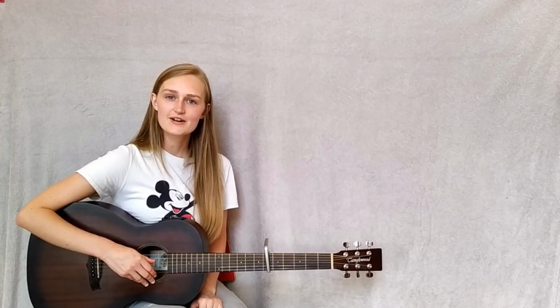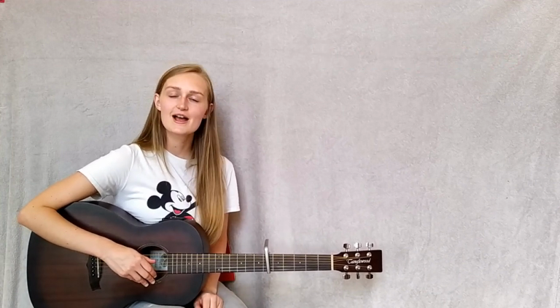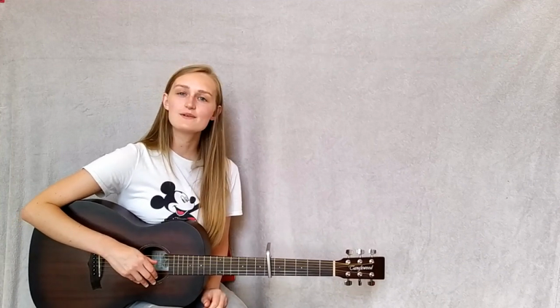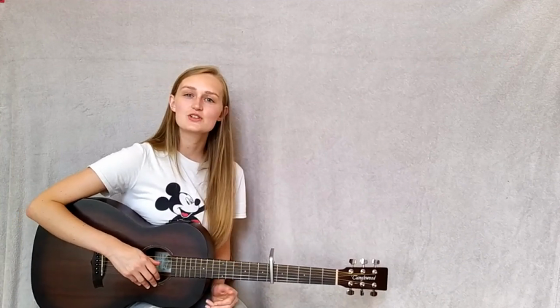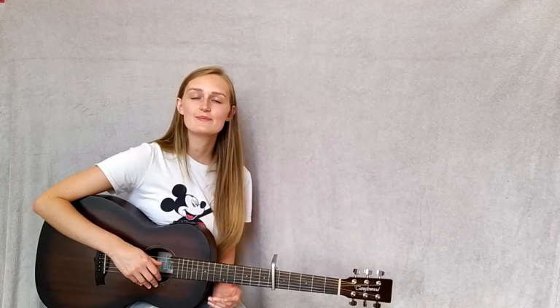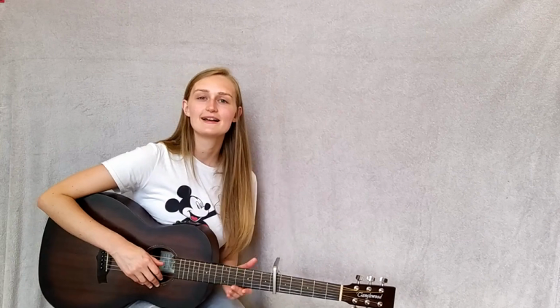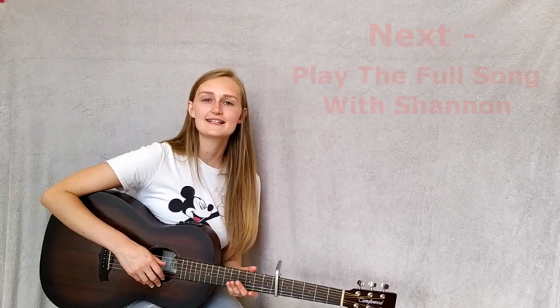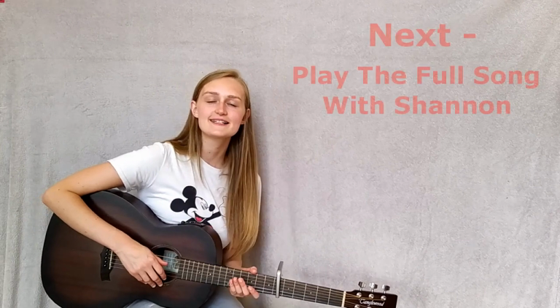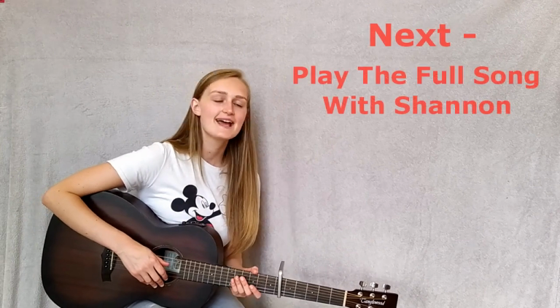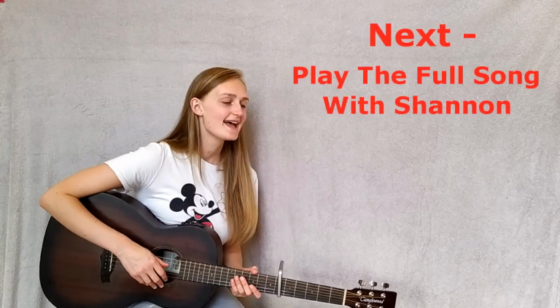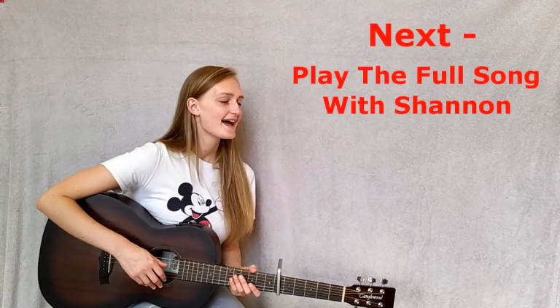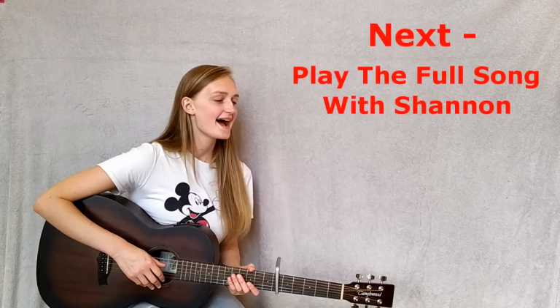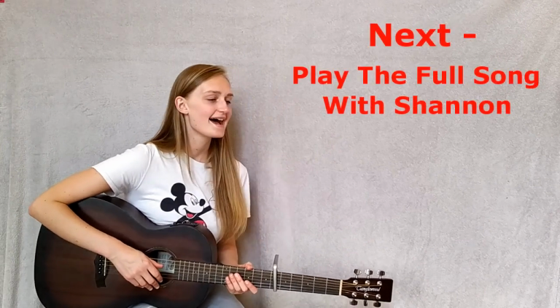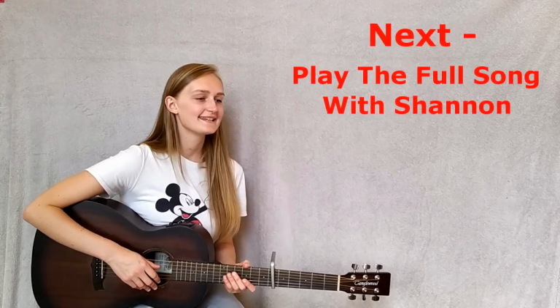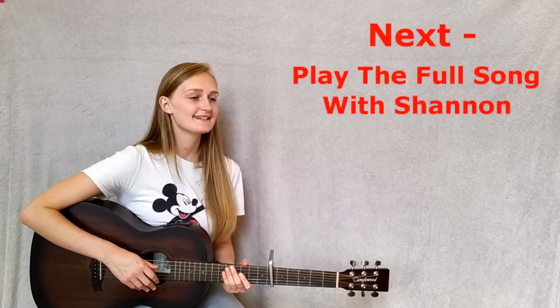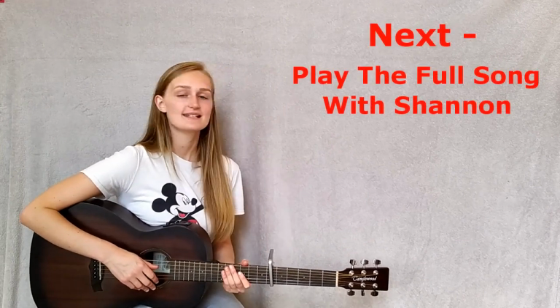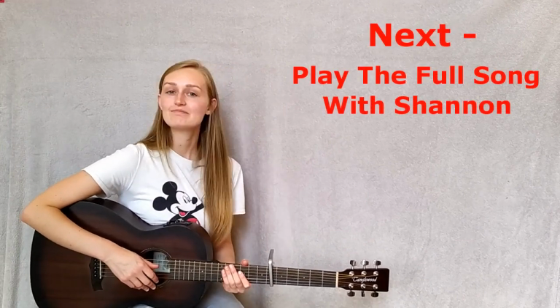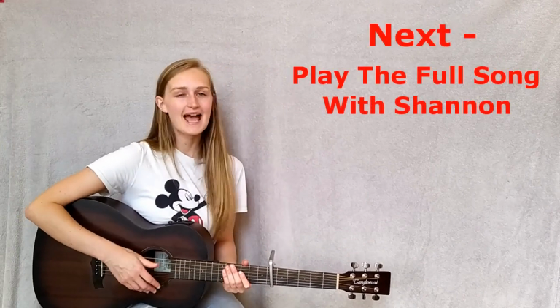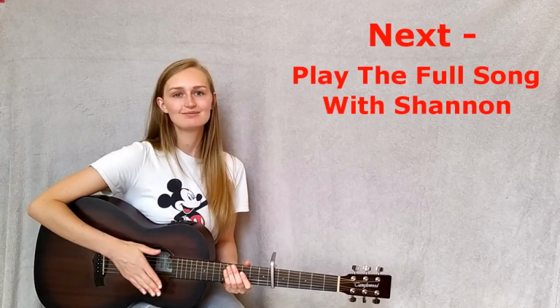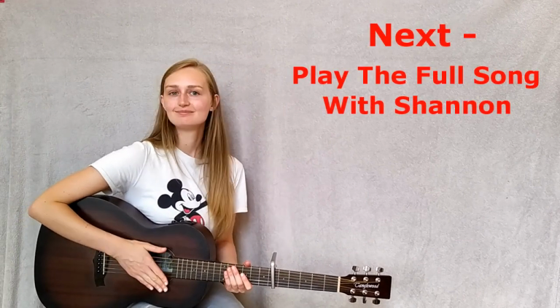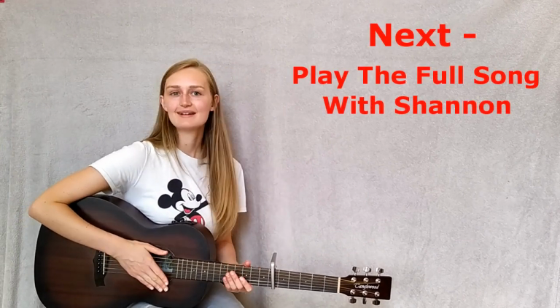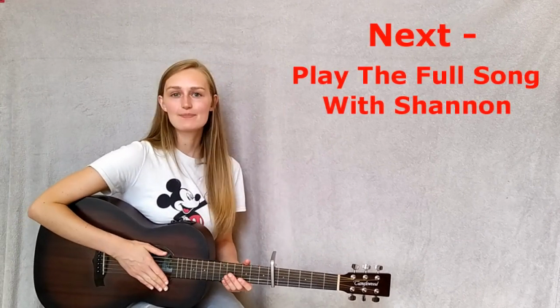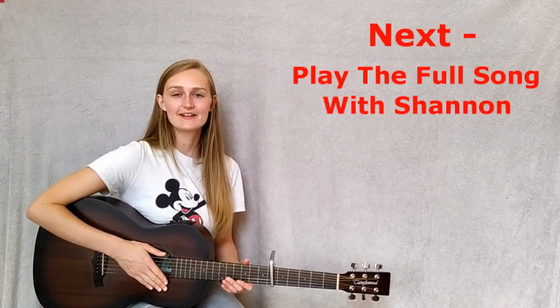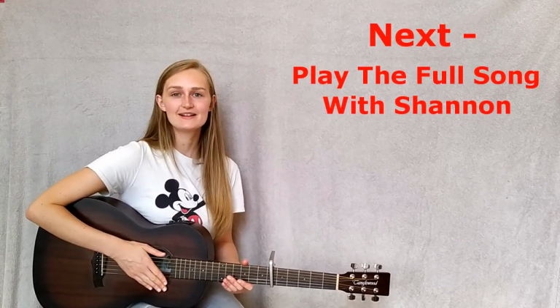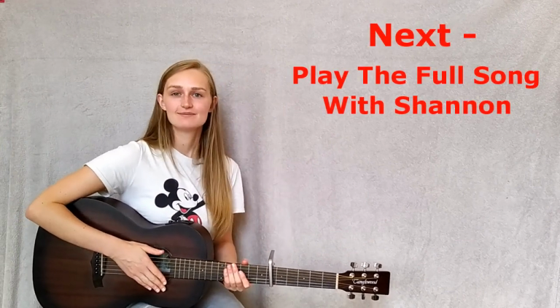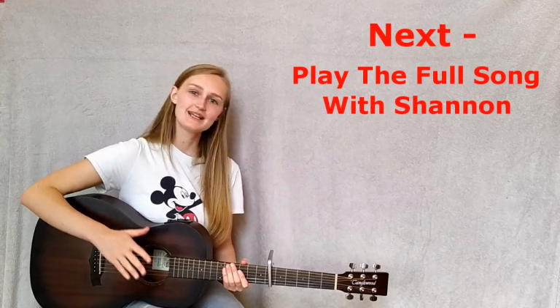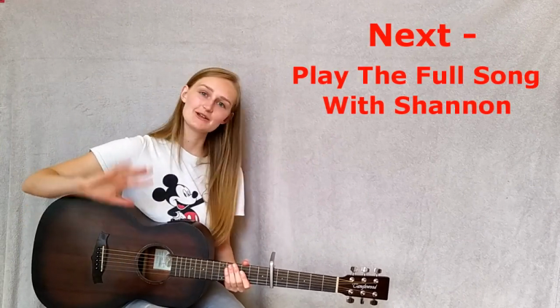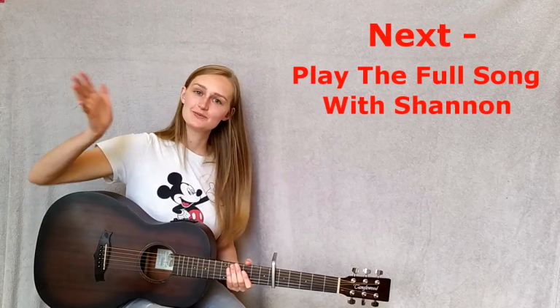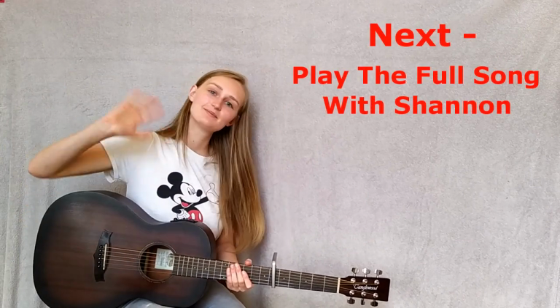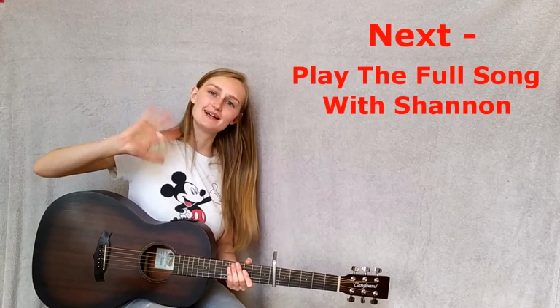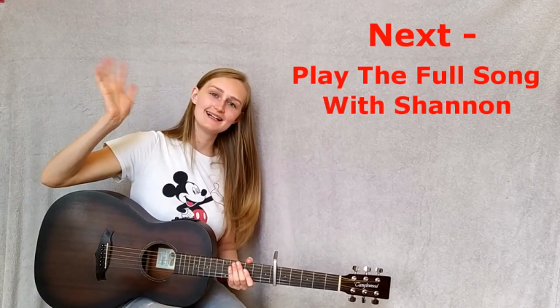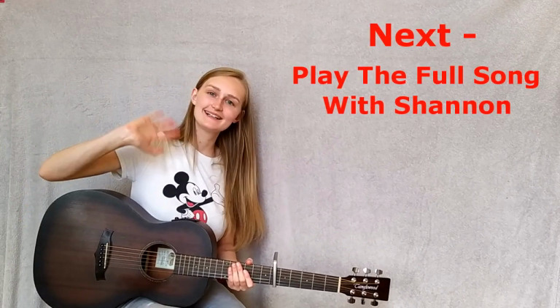I hope you enjoyed my lesson and happy learning — thank you, bye!